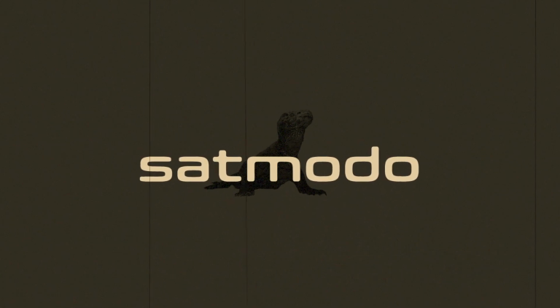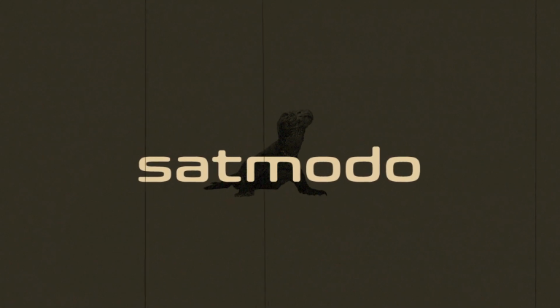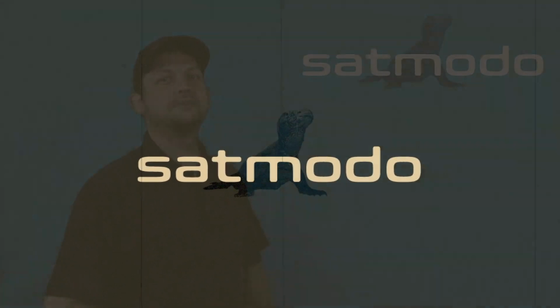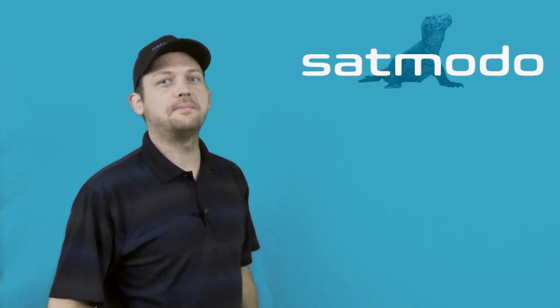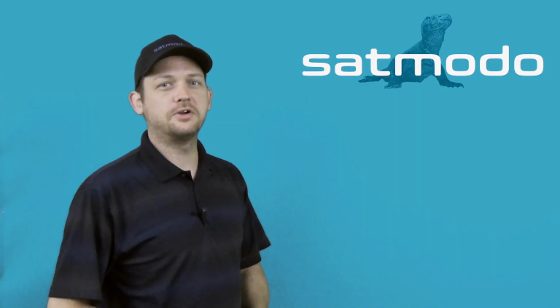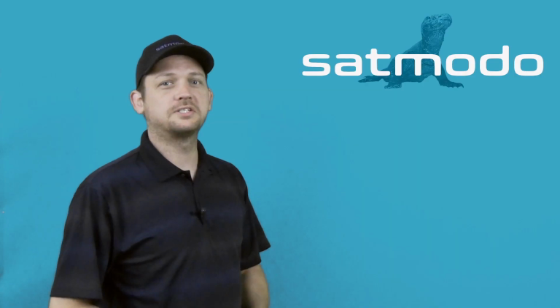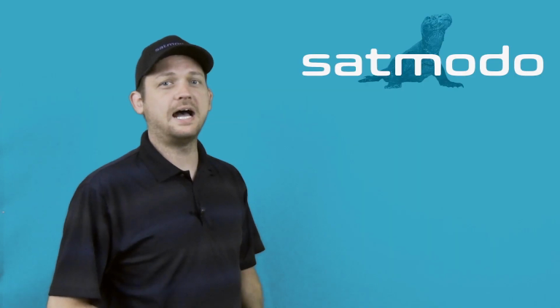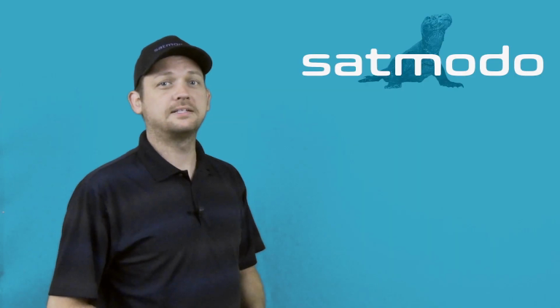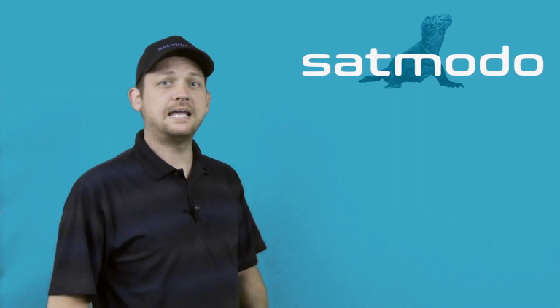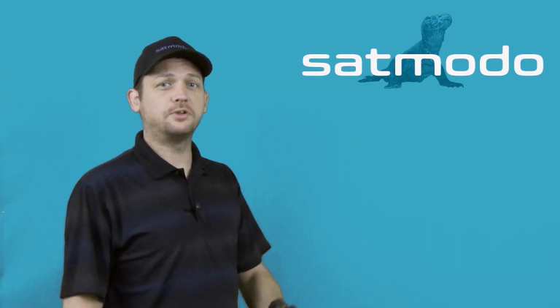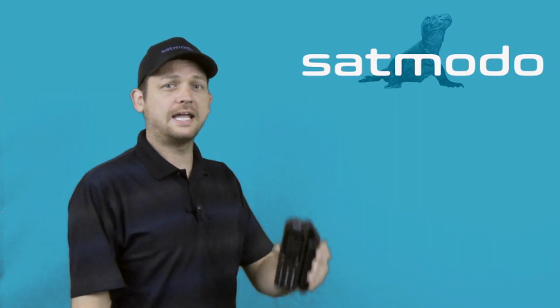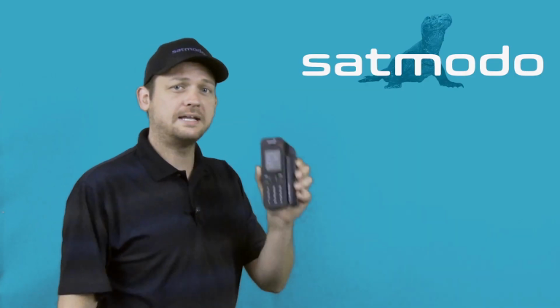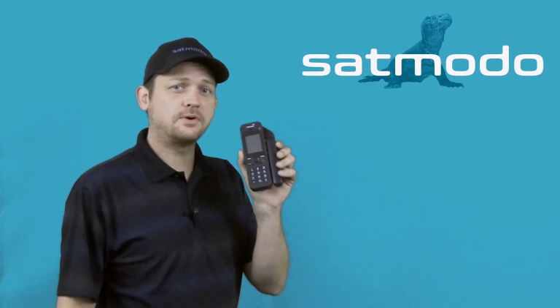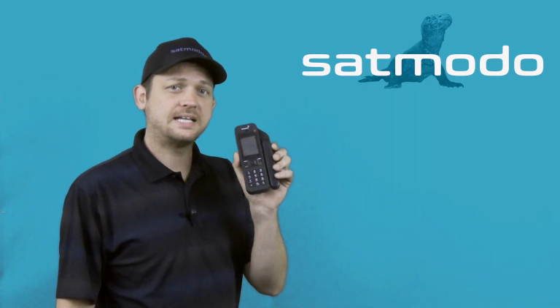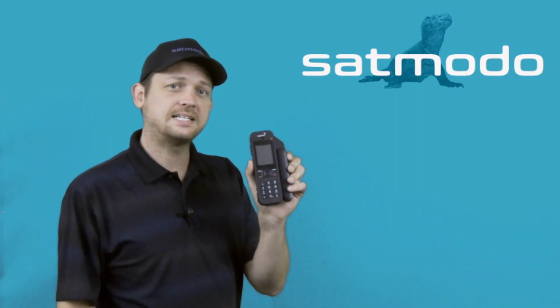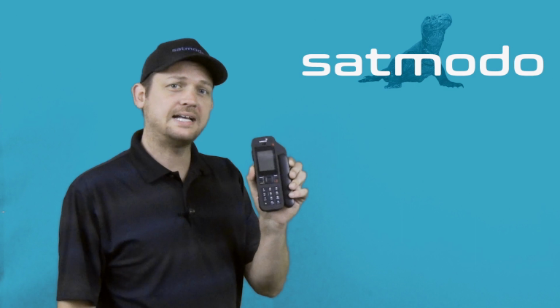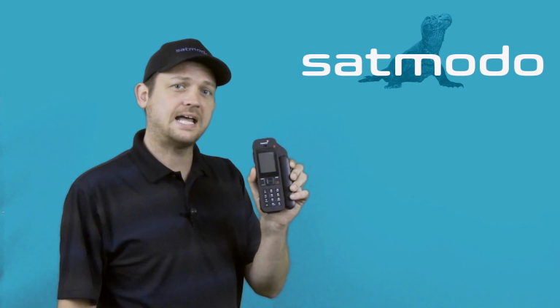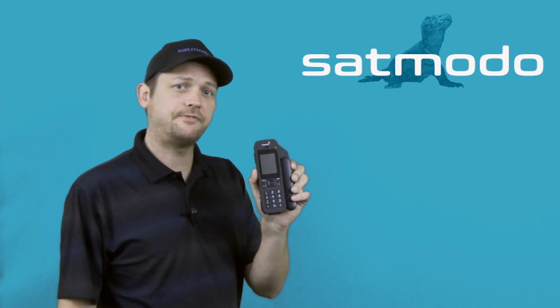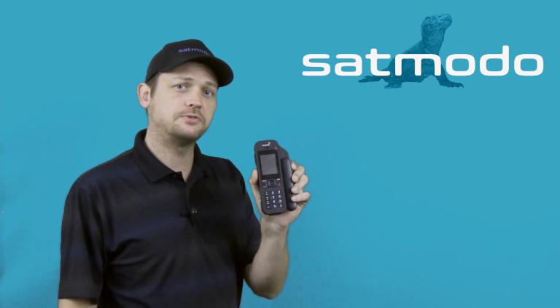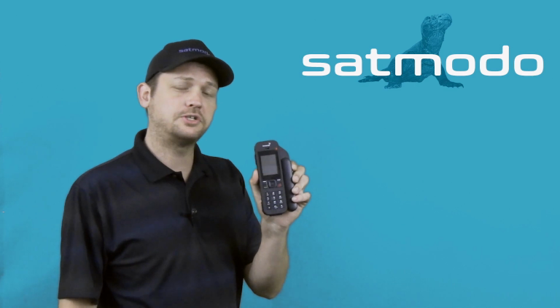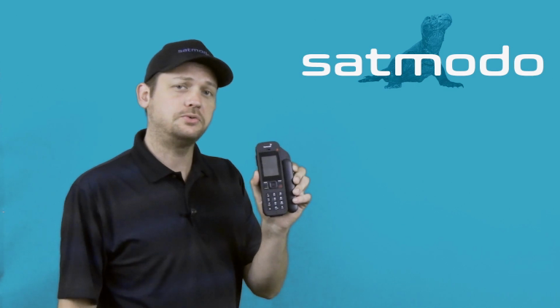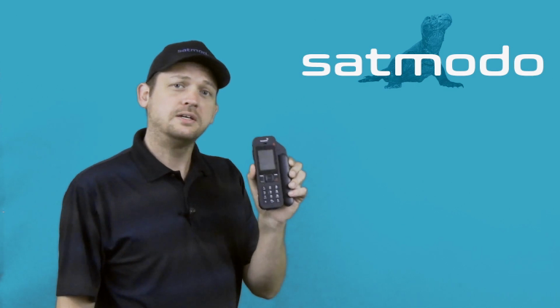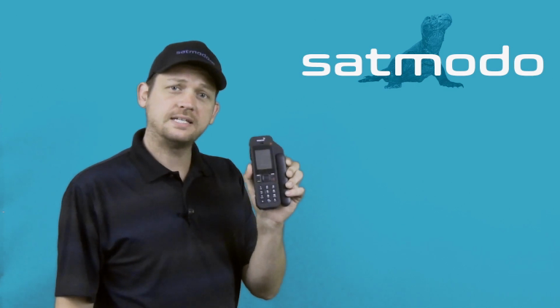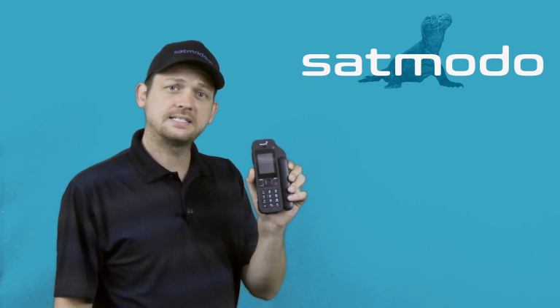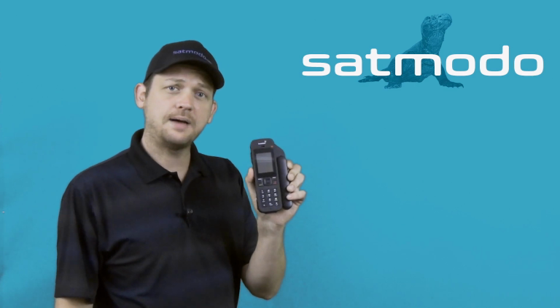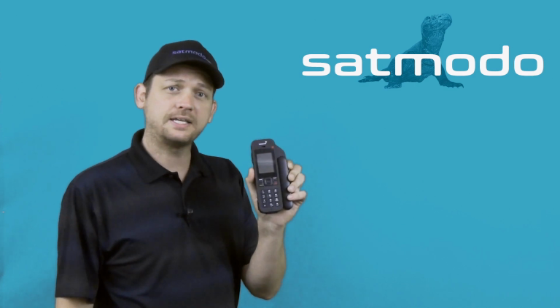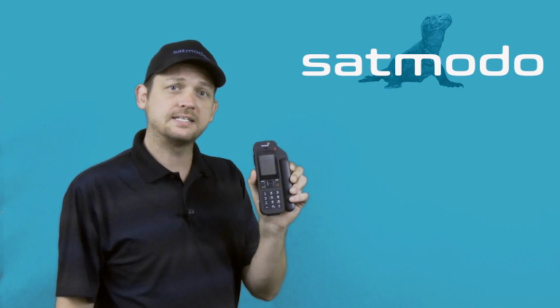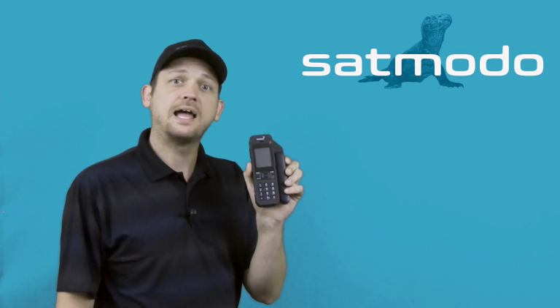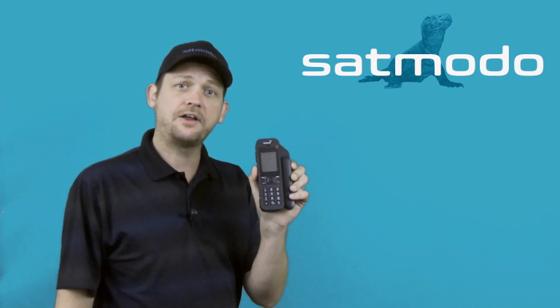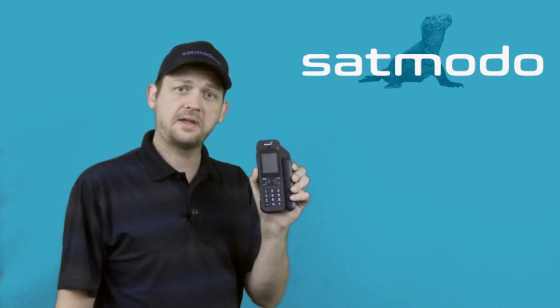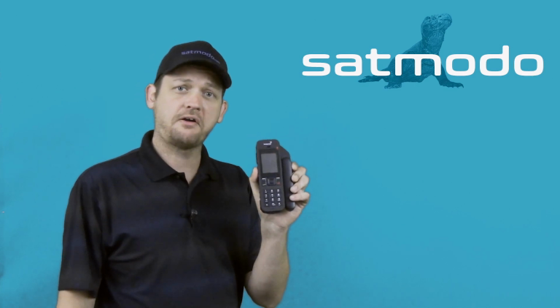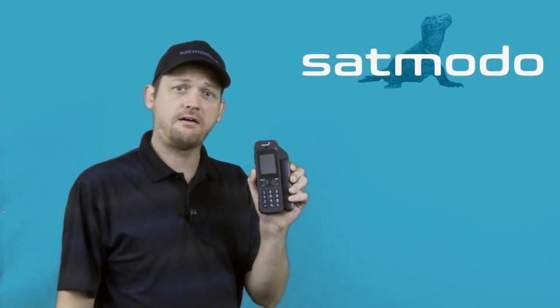Hi, I'm SatMoto Scott. Today we're looking at Inmarsat's iSat Phone 2. Today's topic is how to make a call.